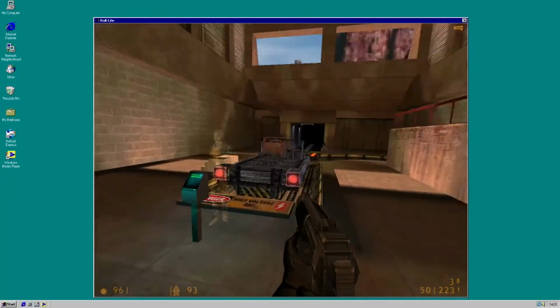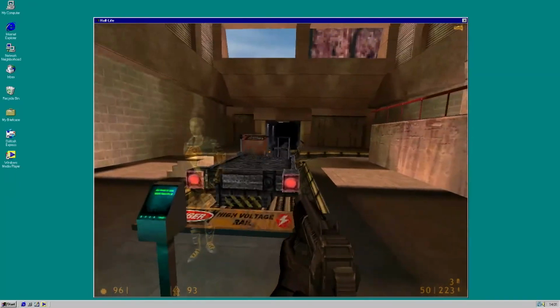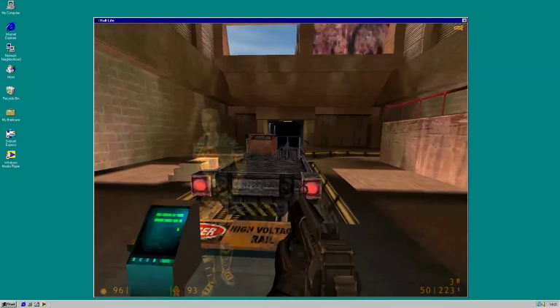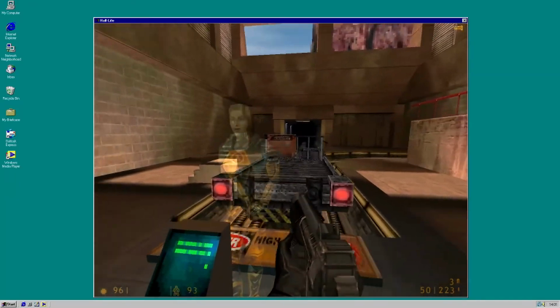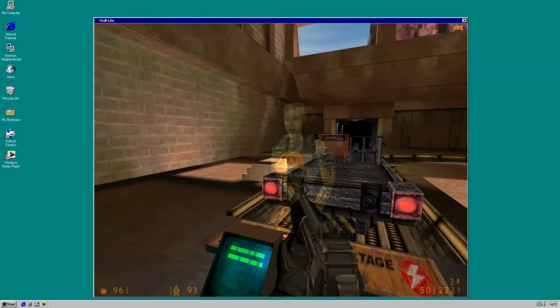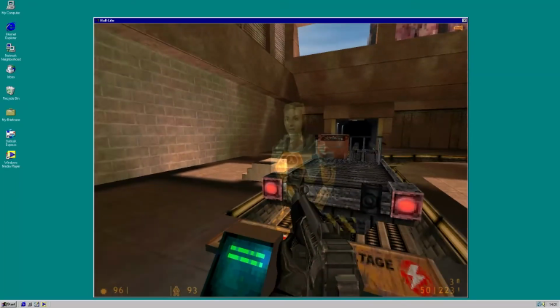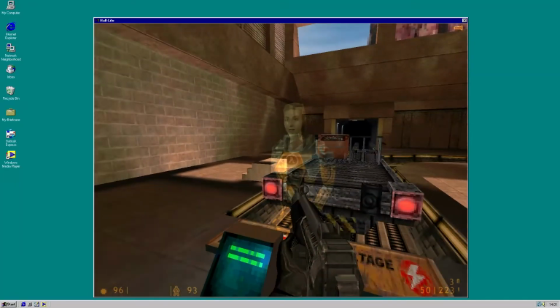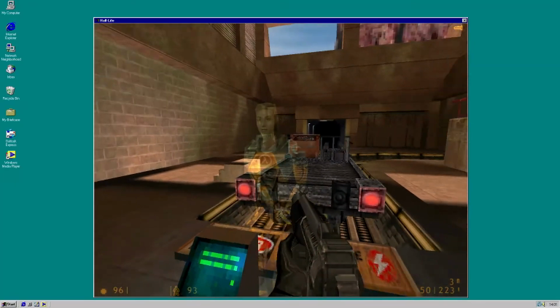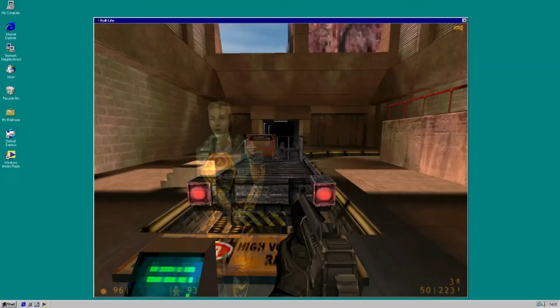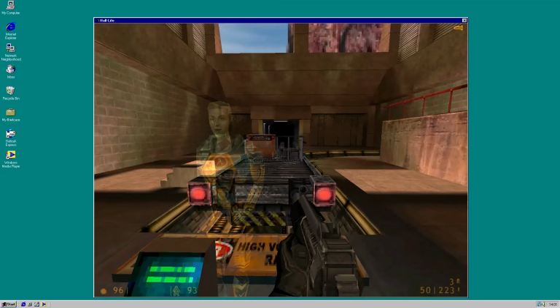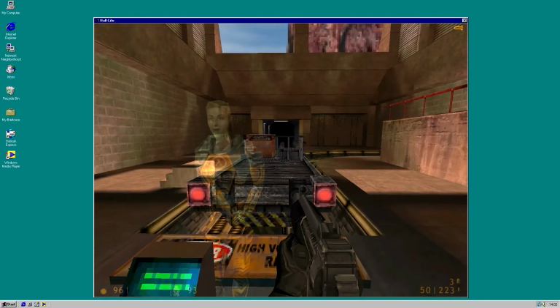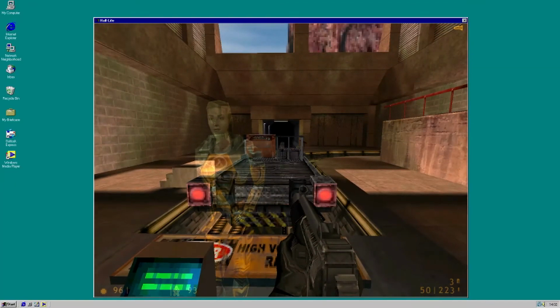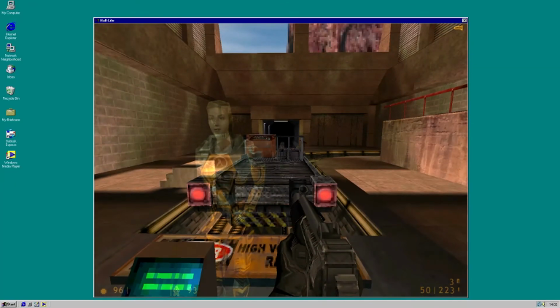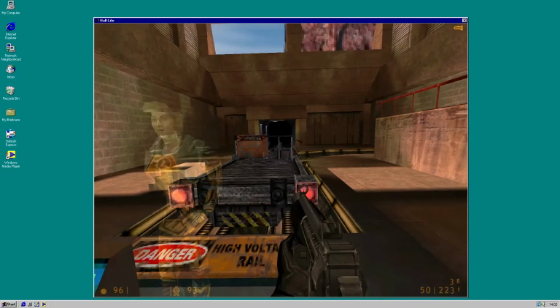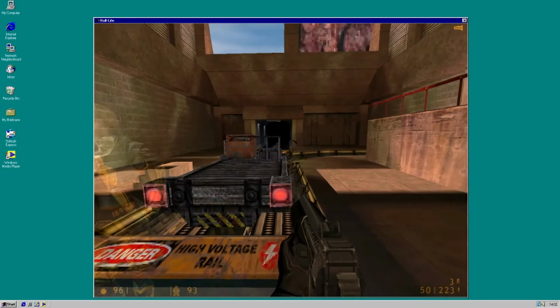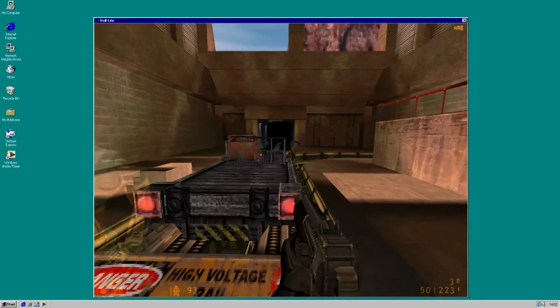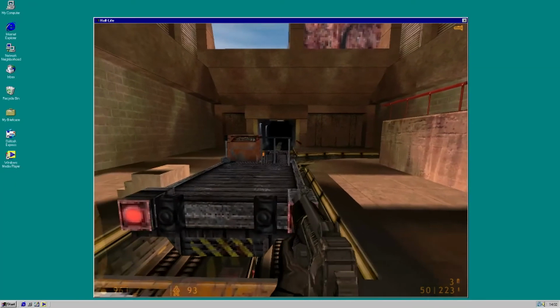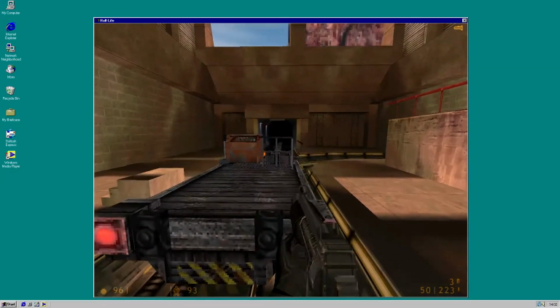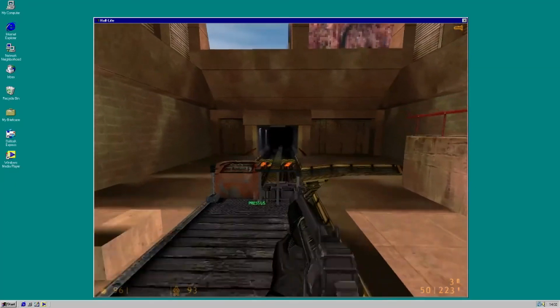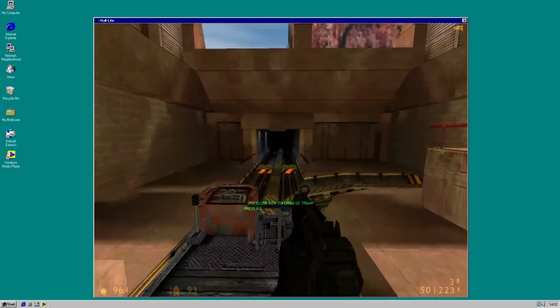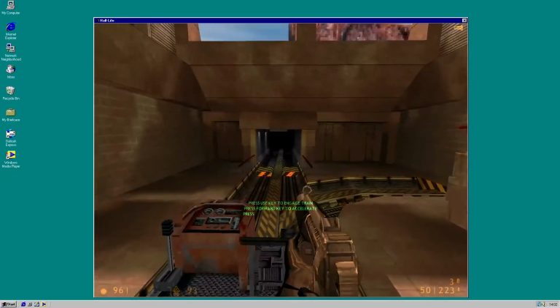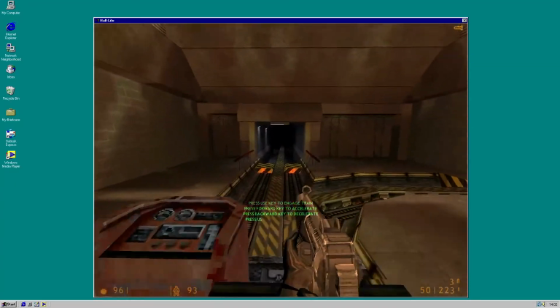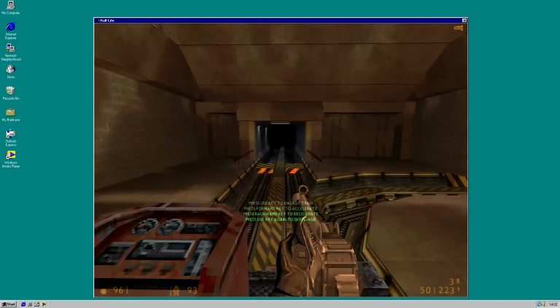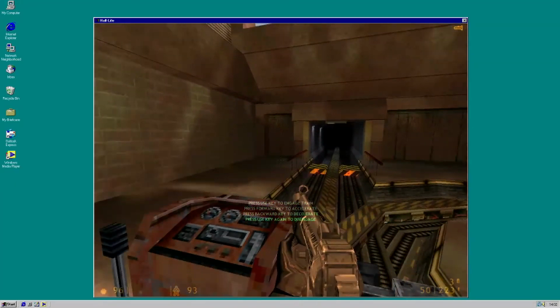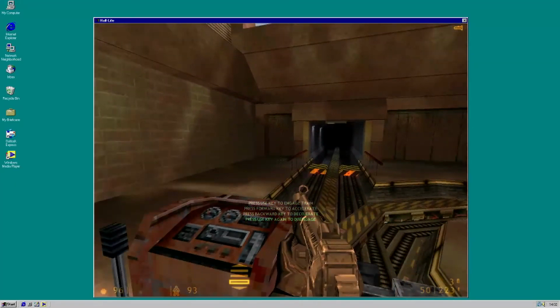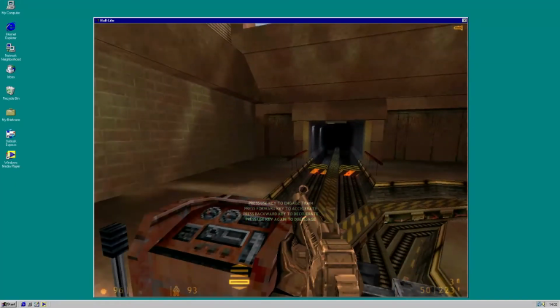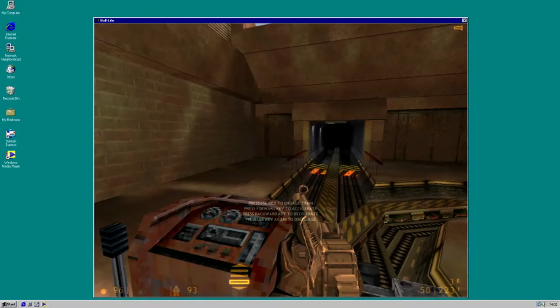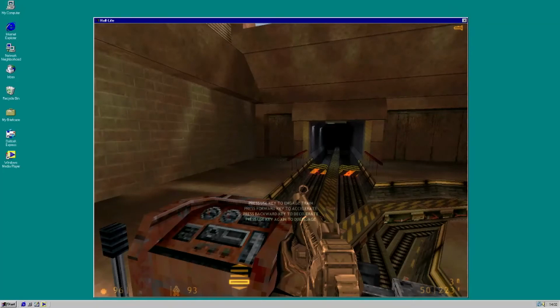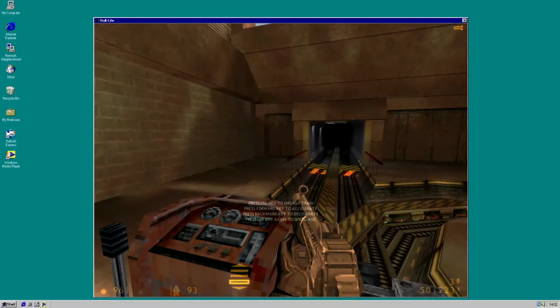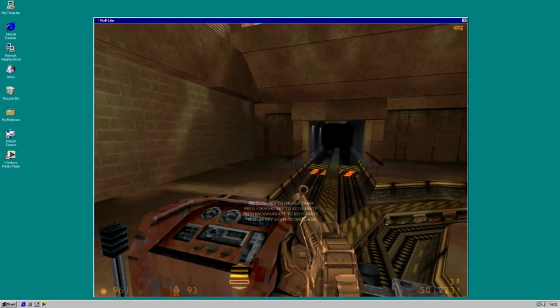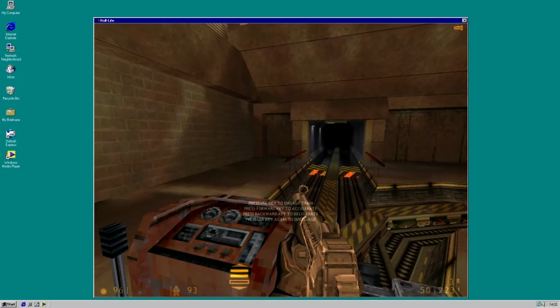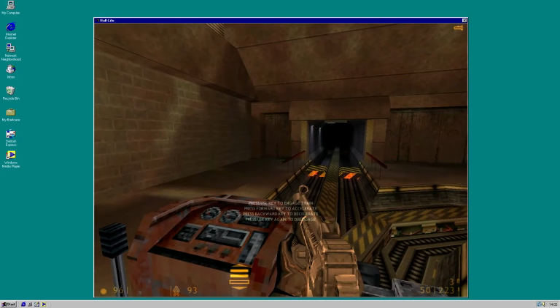Press your use key to engage the train. Press your forward and backward key.